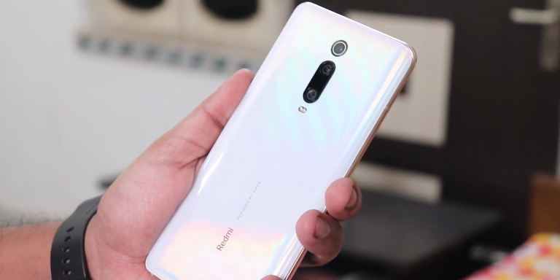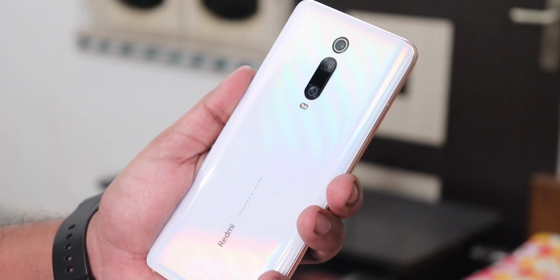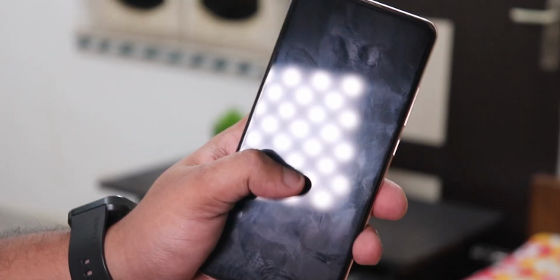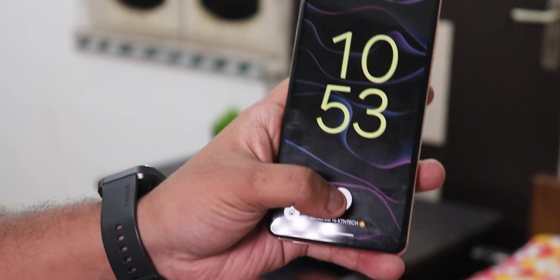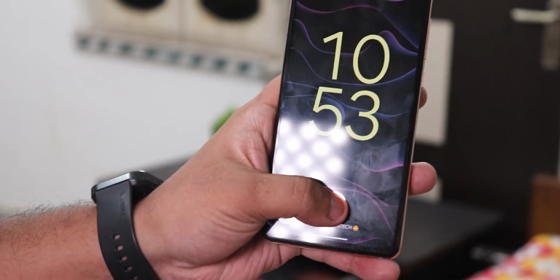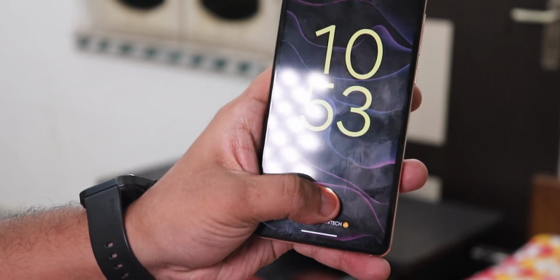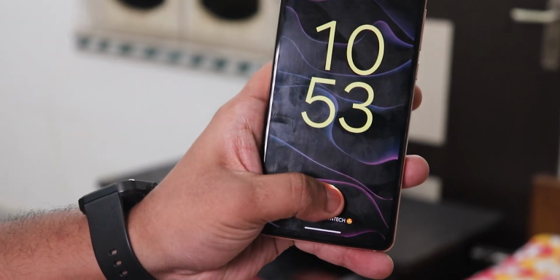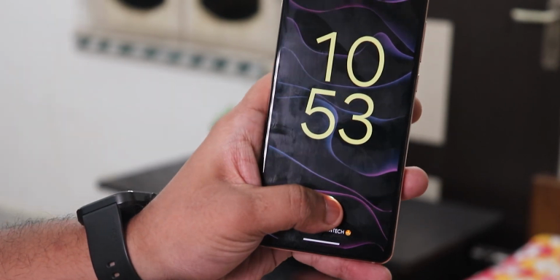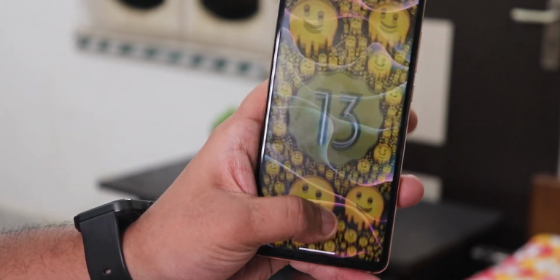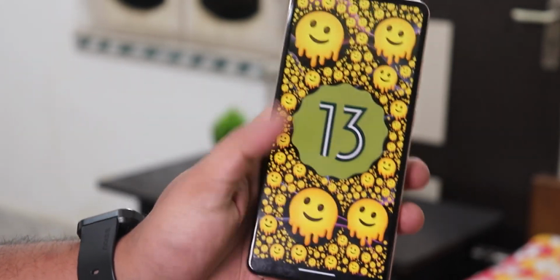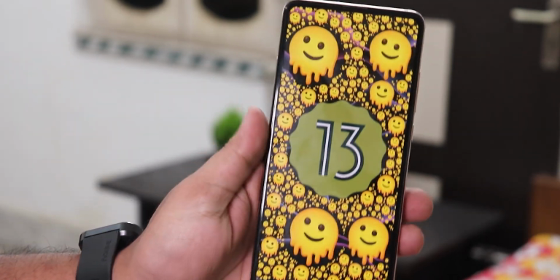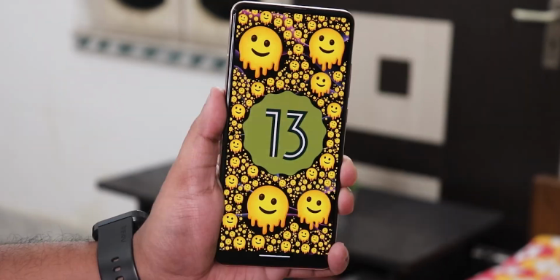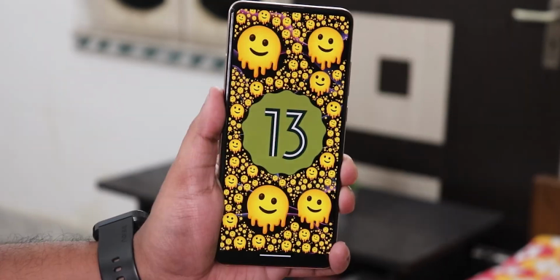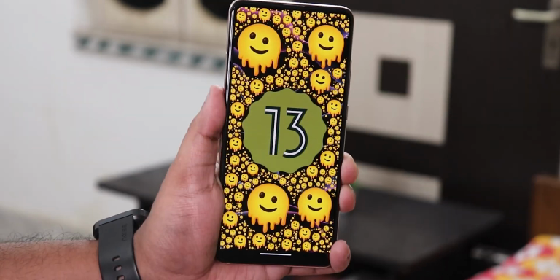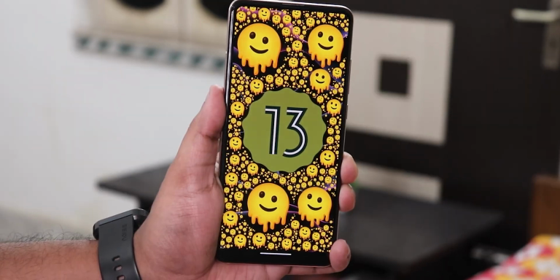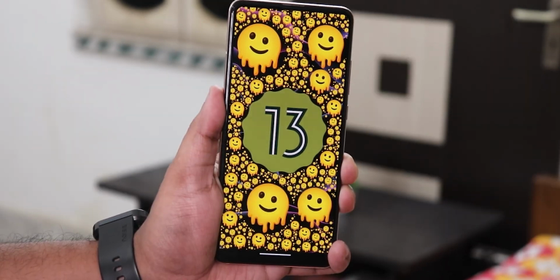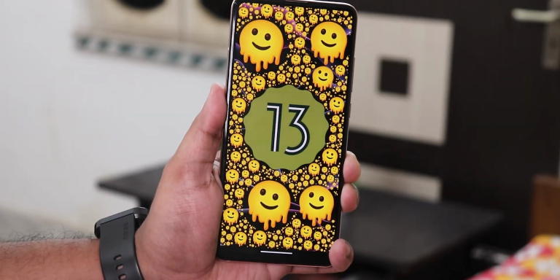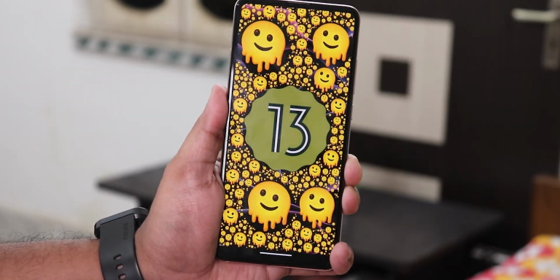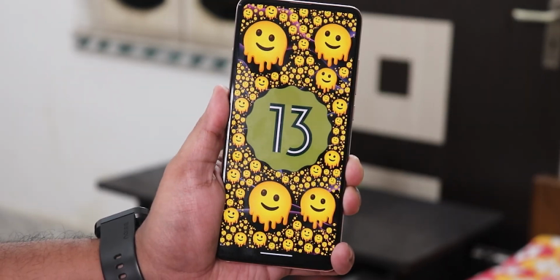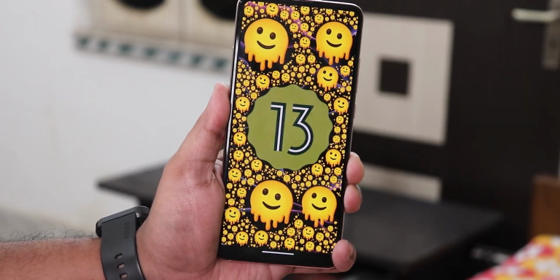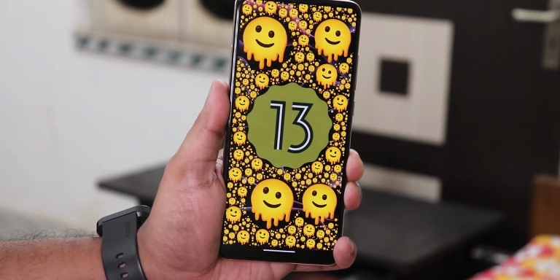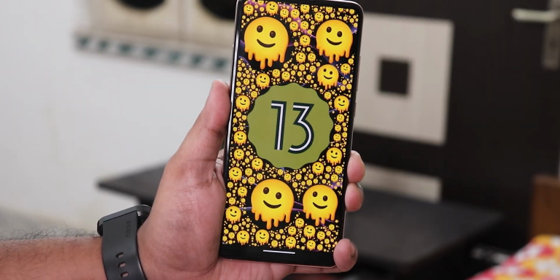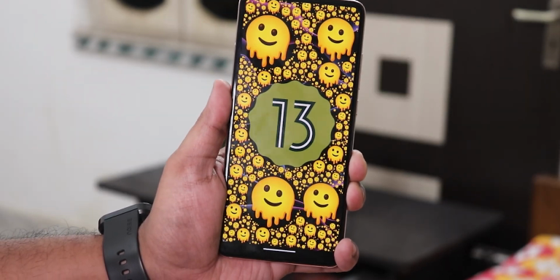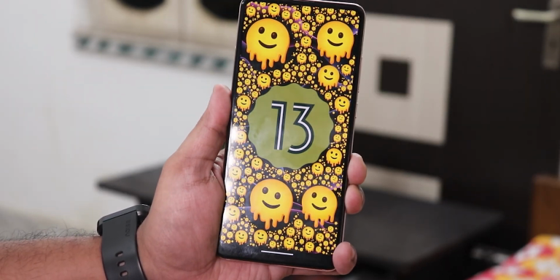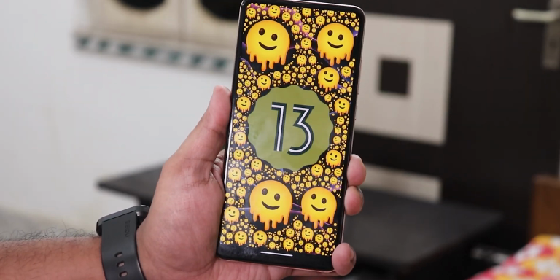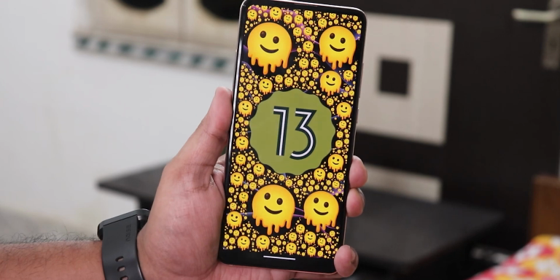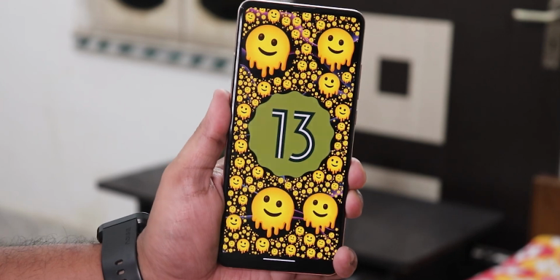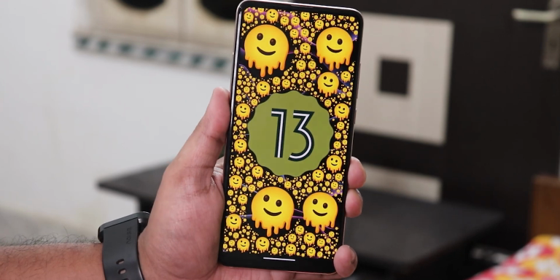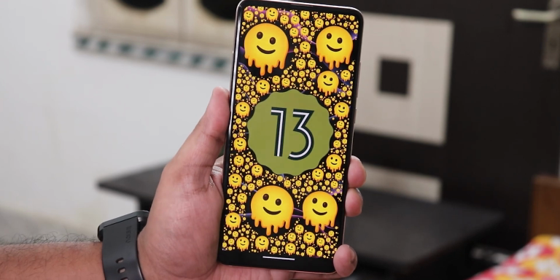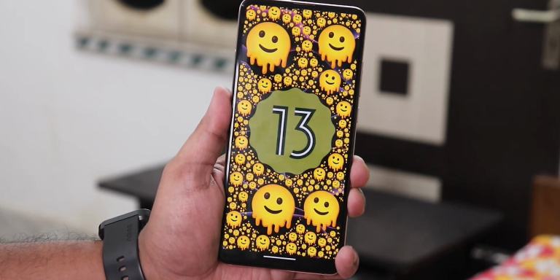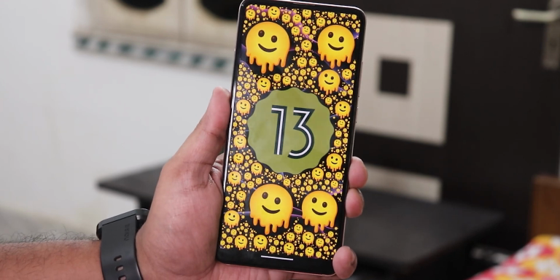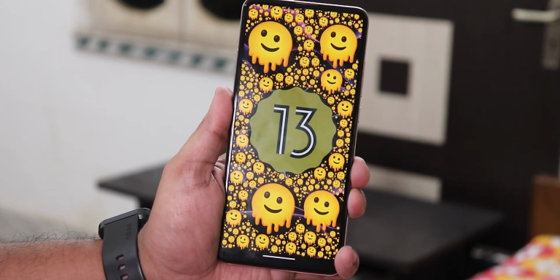What is up guys, this is Tito back with another video on the Redmi K20 Pro. Today I'm gonna be showing you the latest Evolution X ROM based on Android 13.